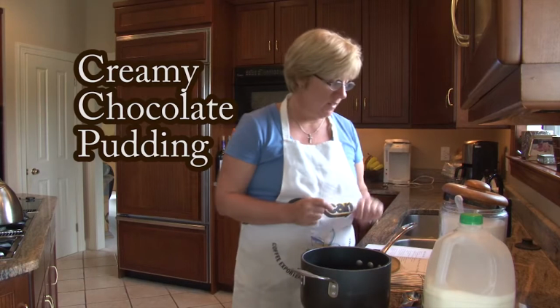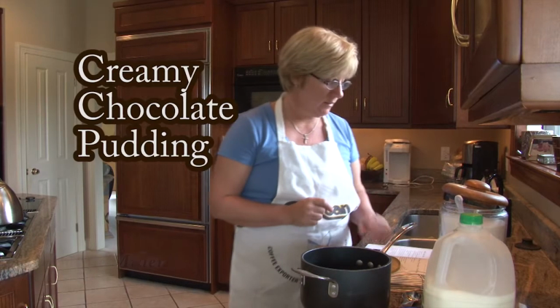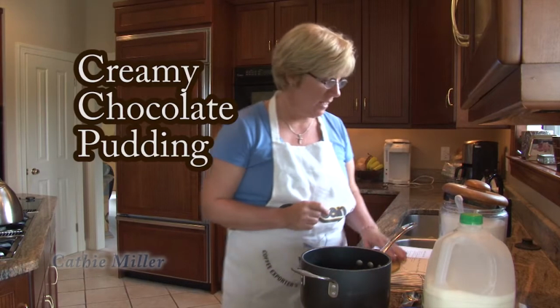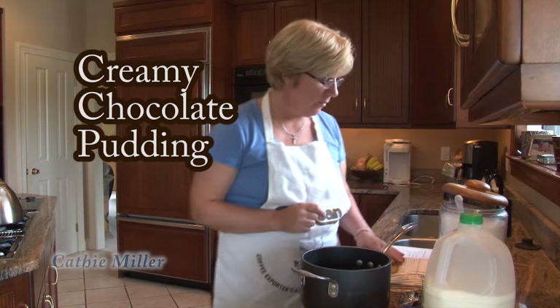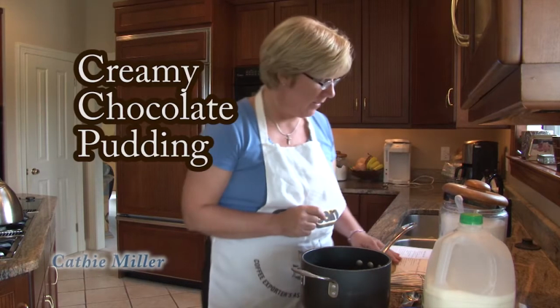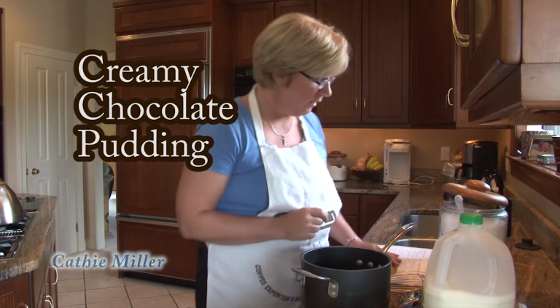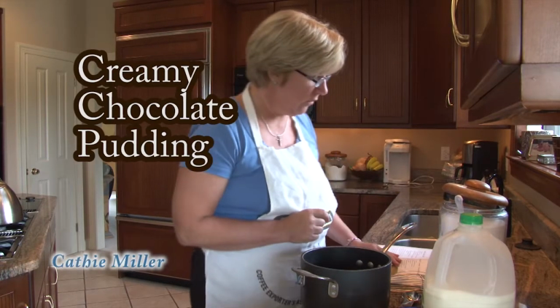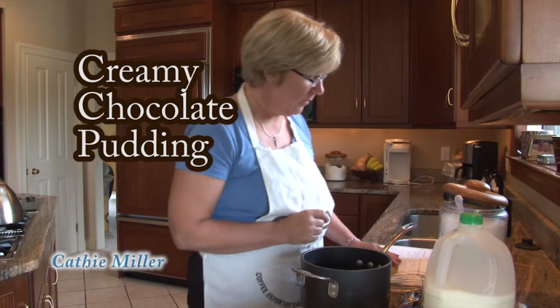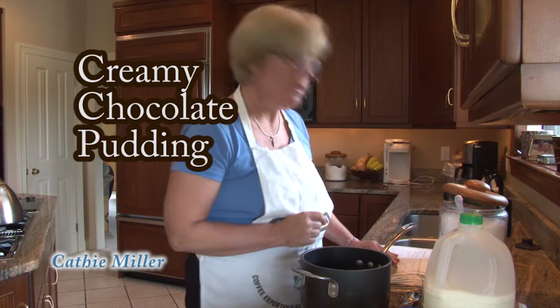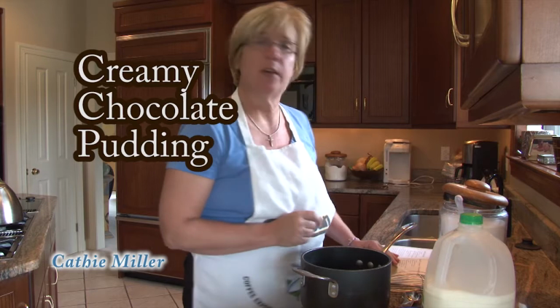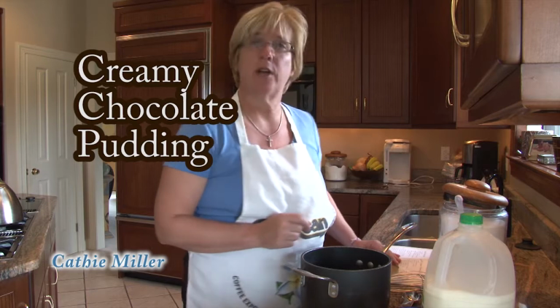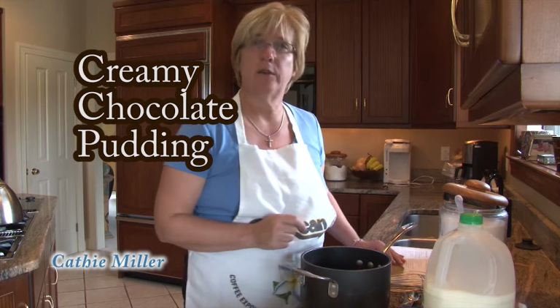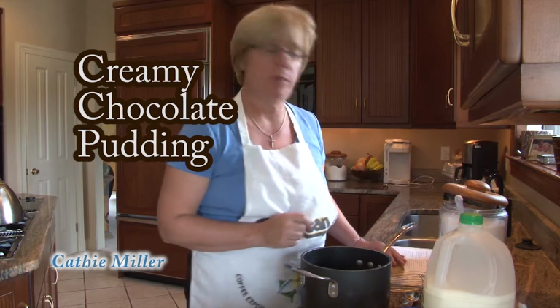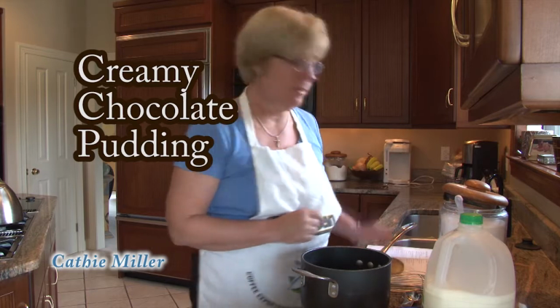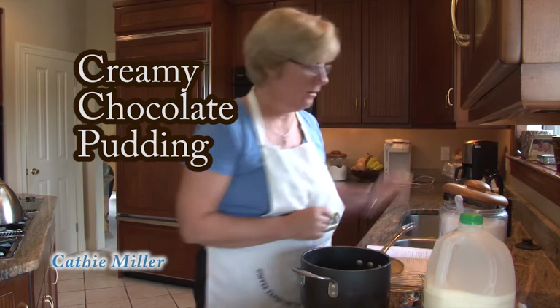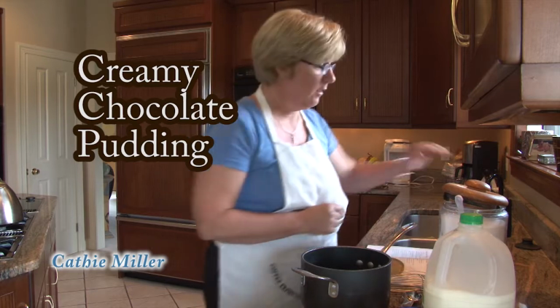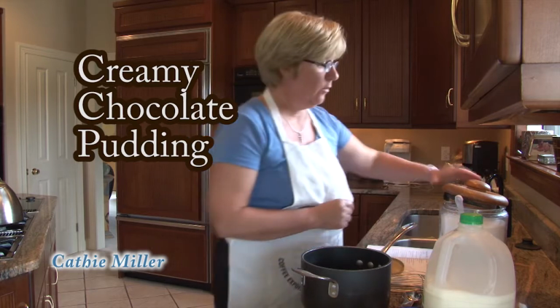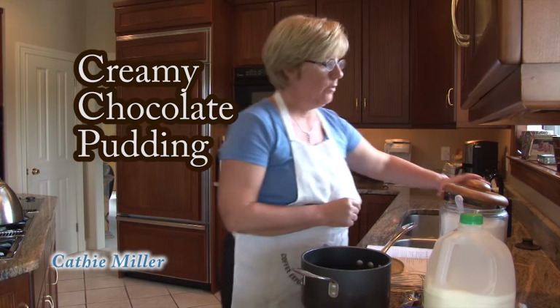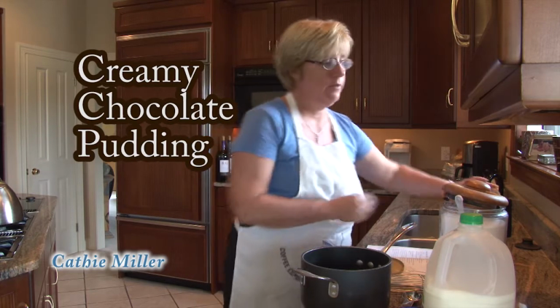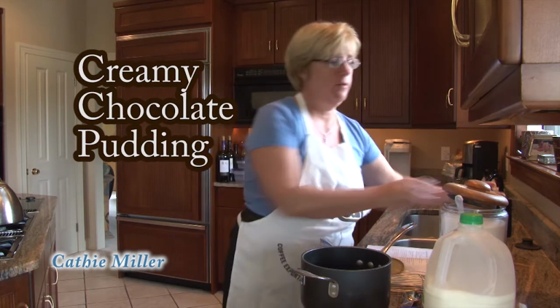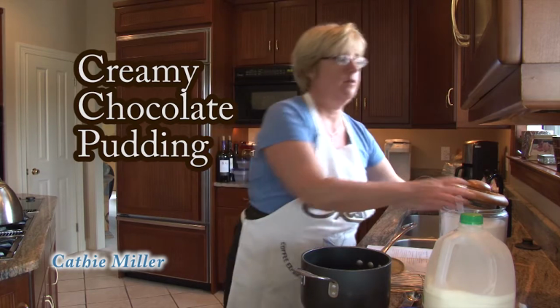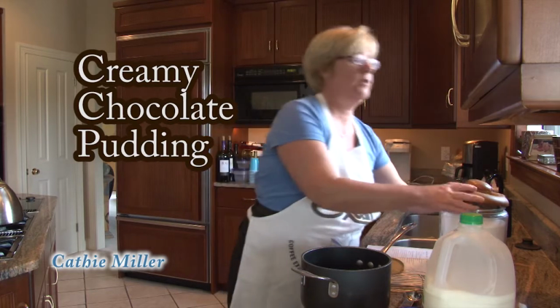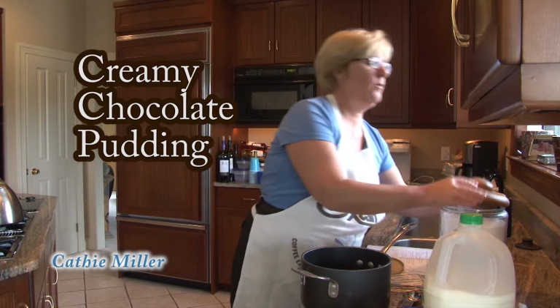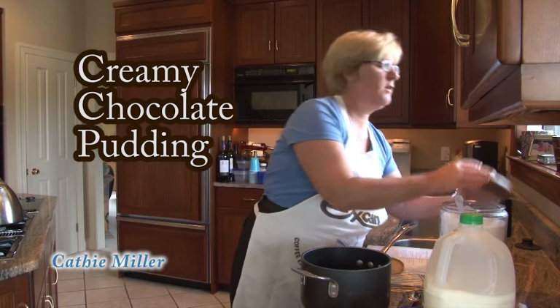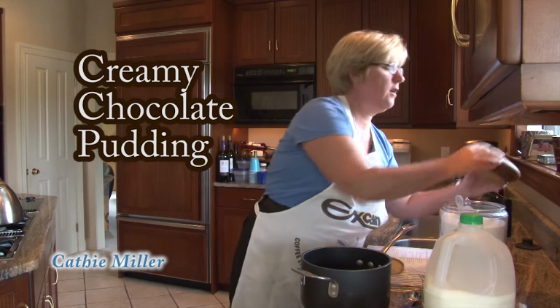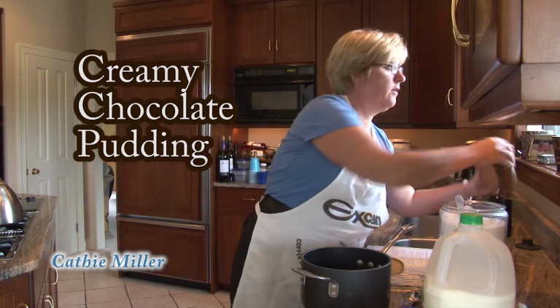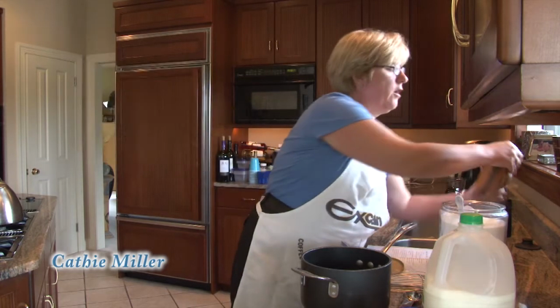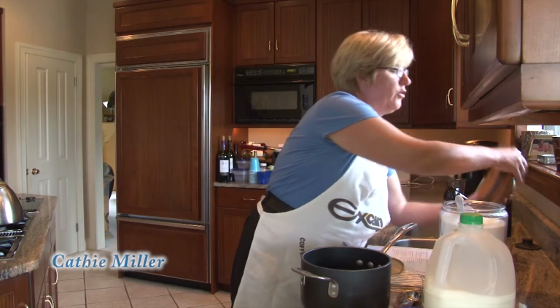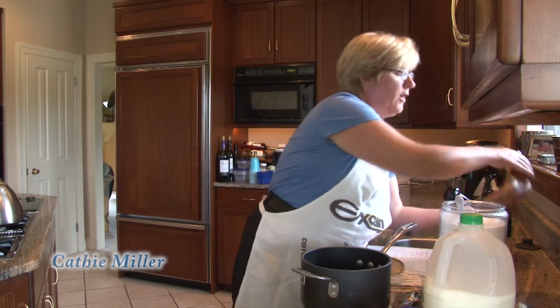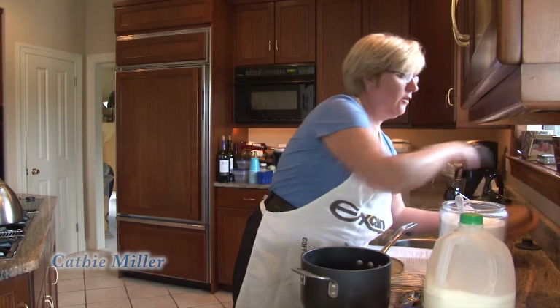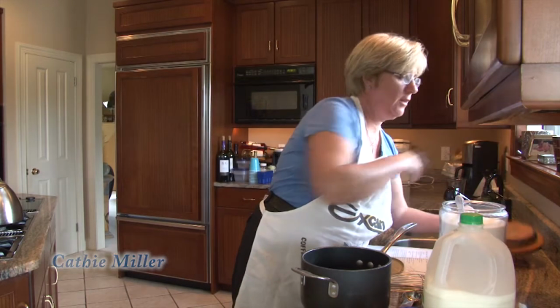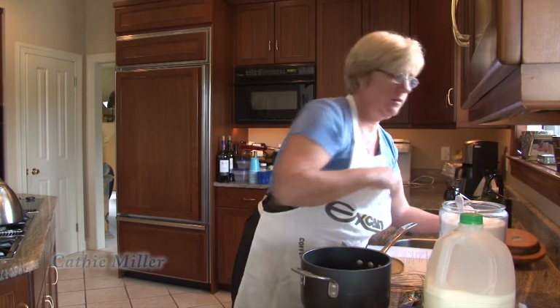Today I will be making creamy chocolate pudding. What we do first is we mix our dry ingredients.